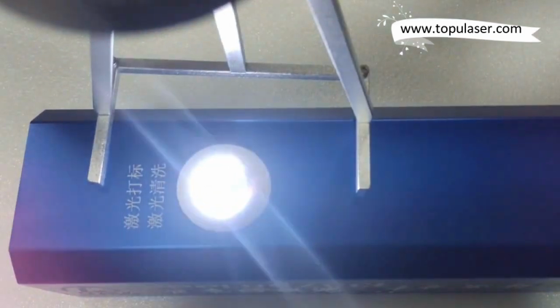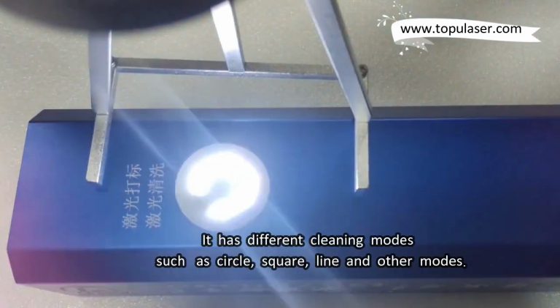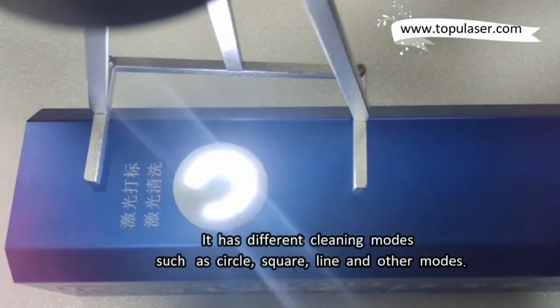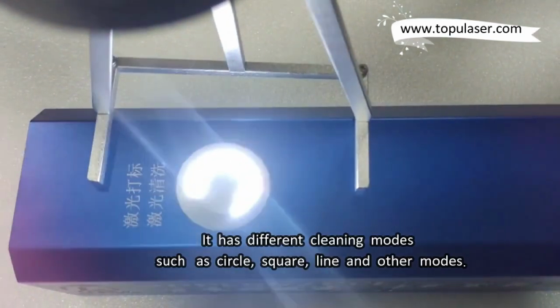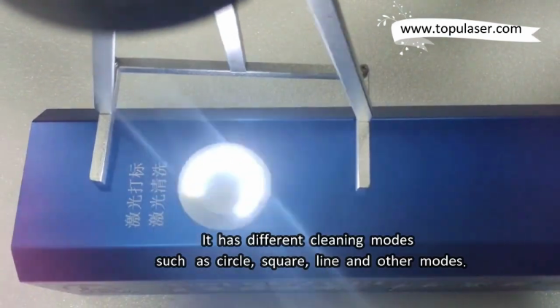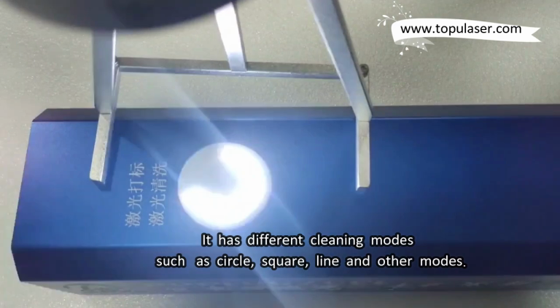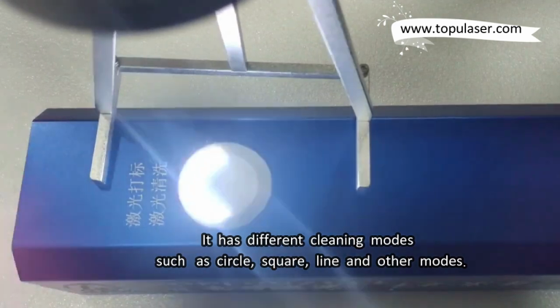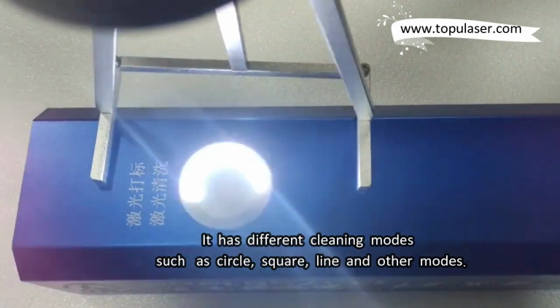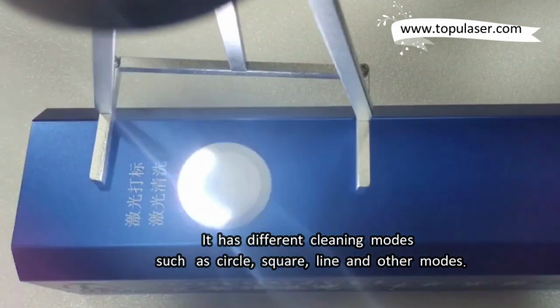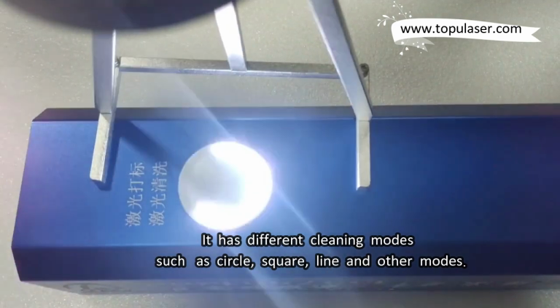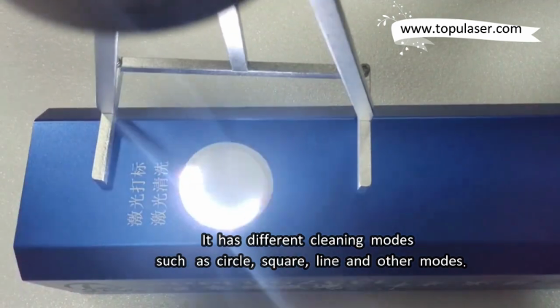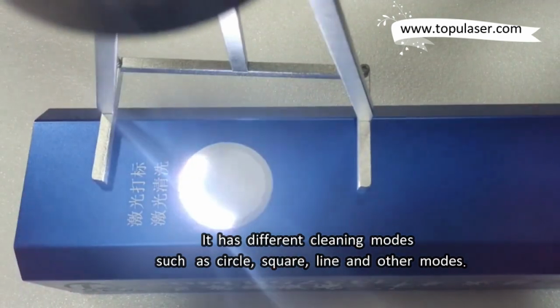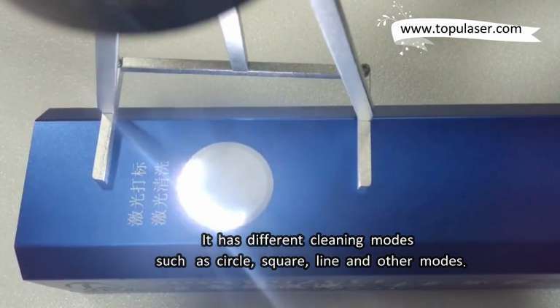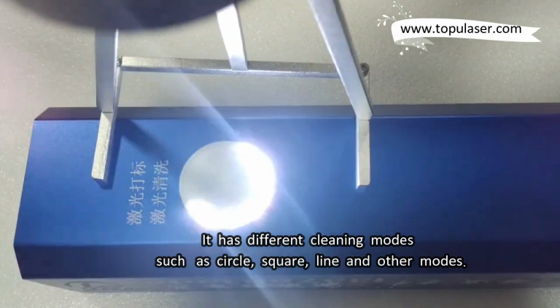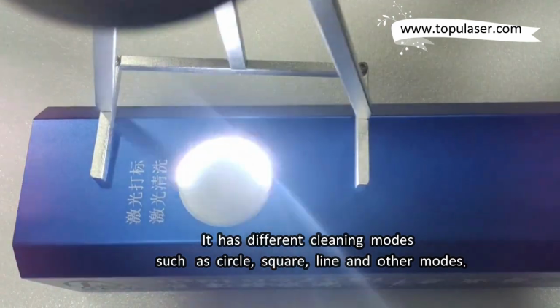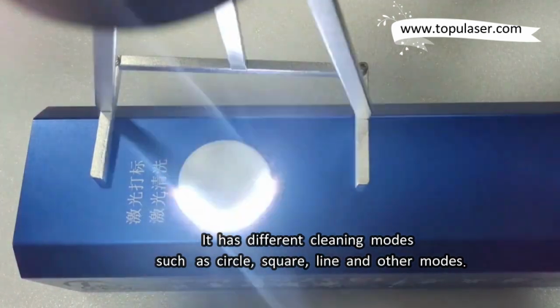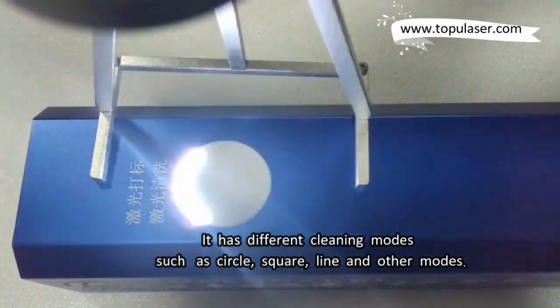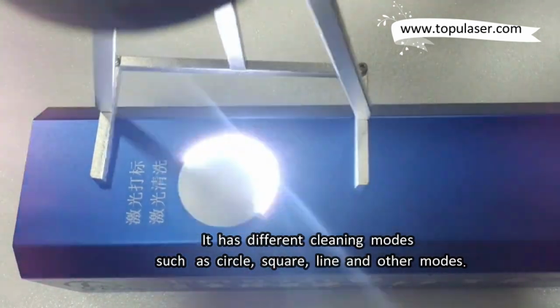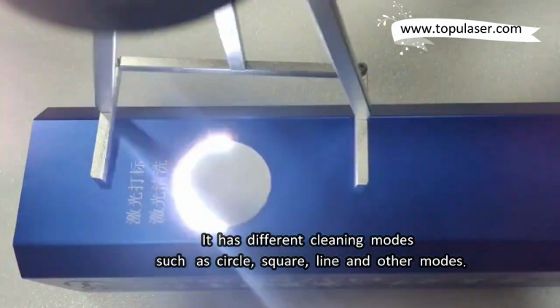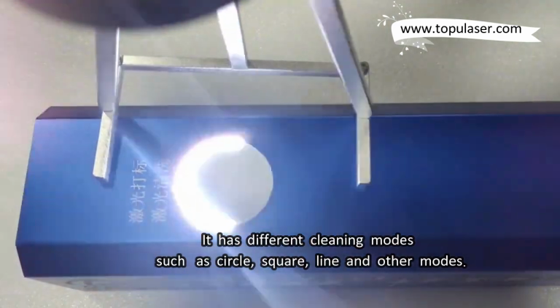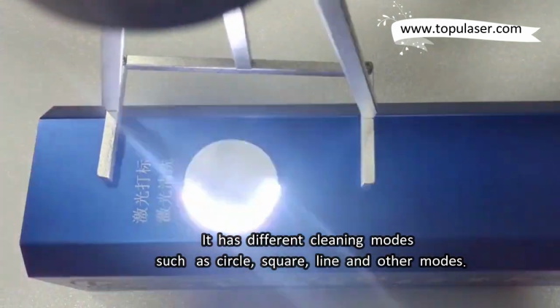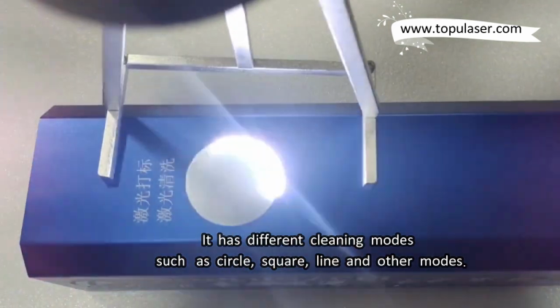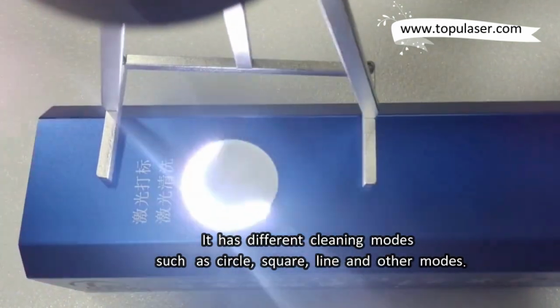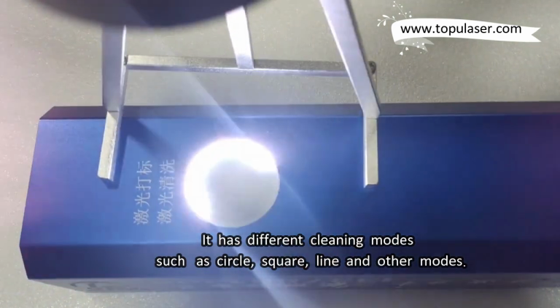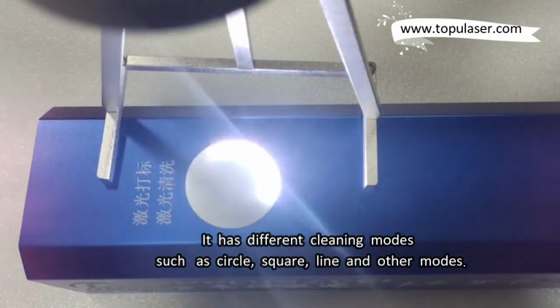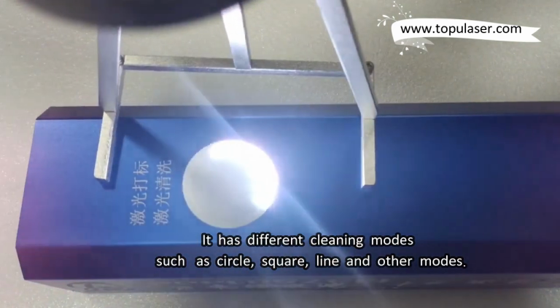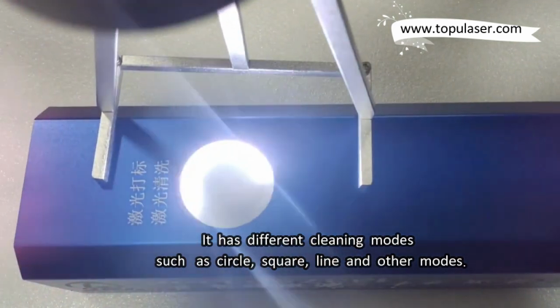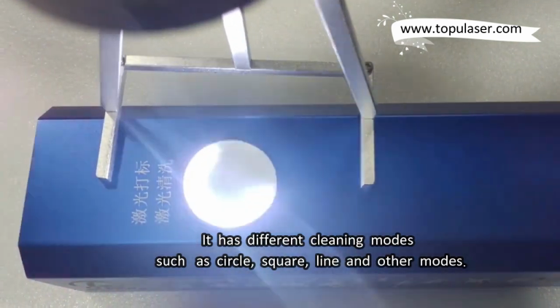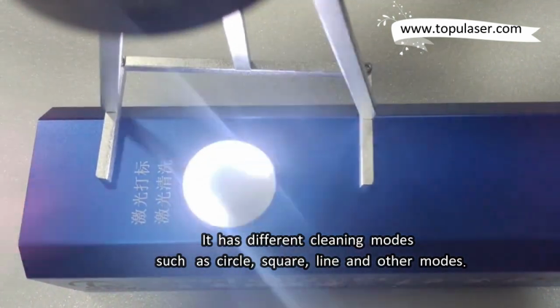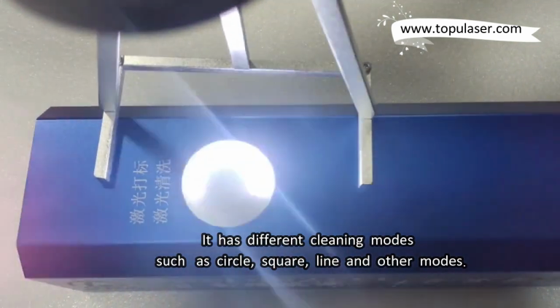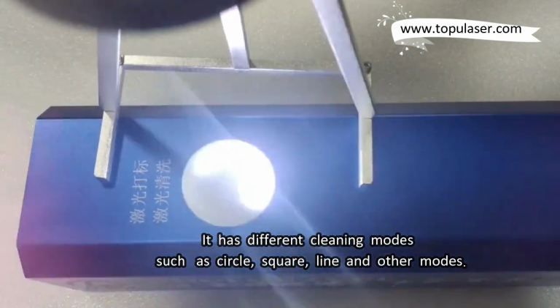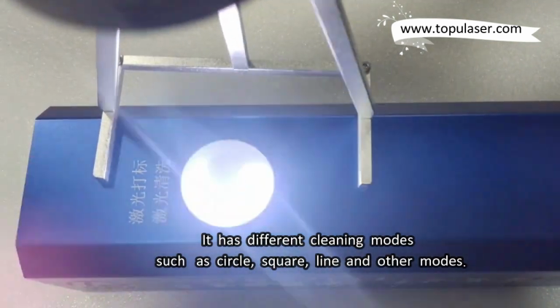It has different cleaning modes such as circle, square, line and other modes.